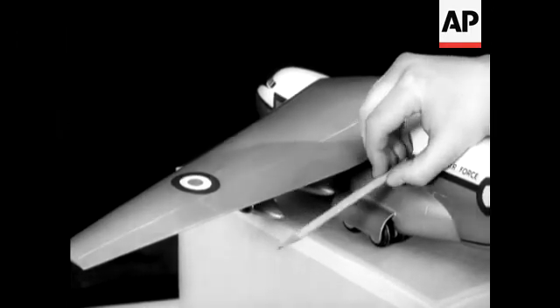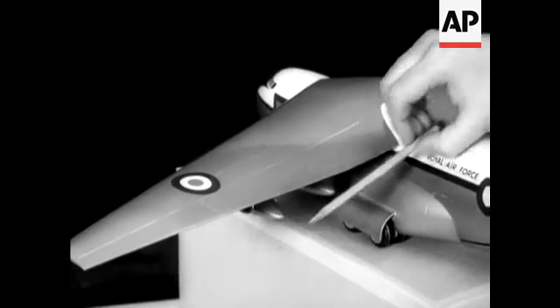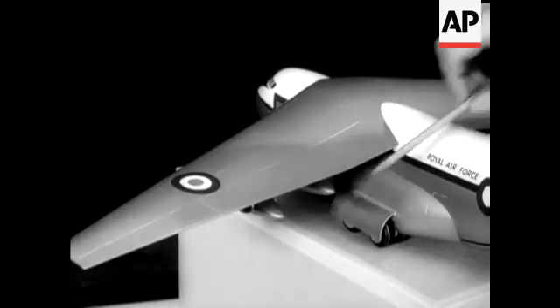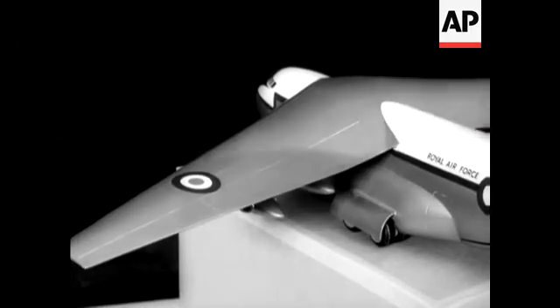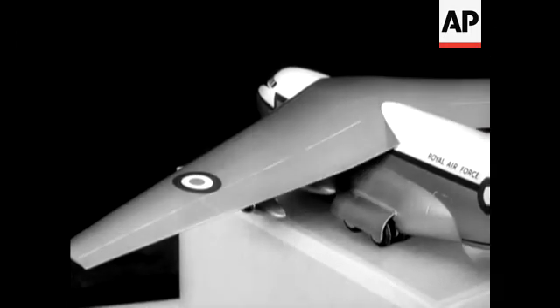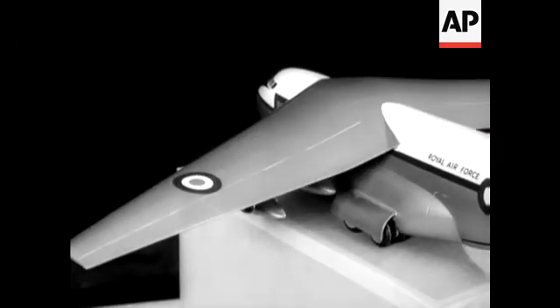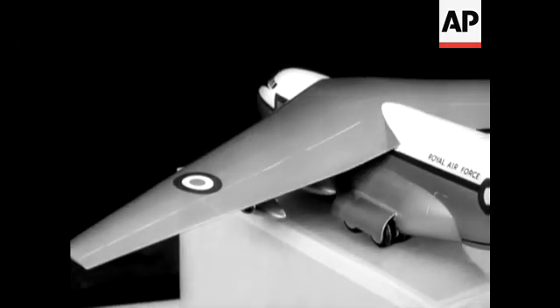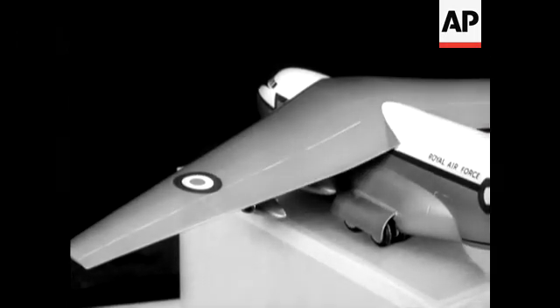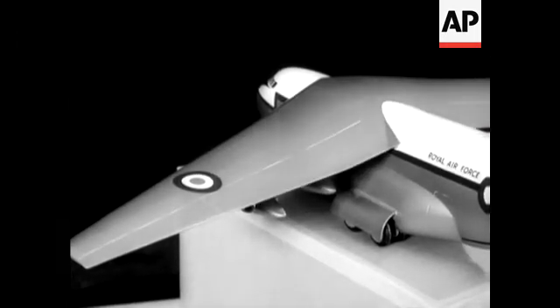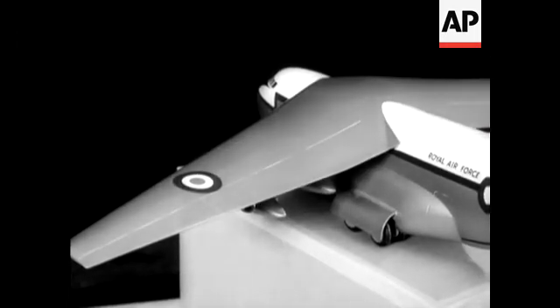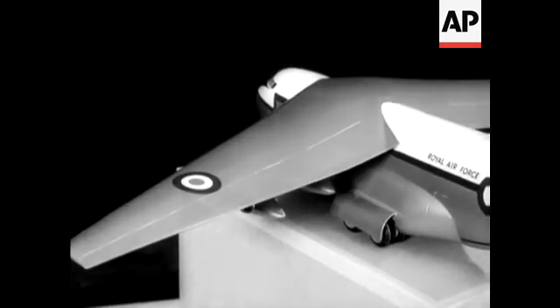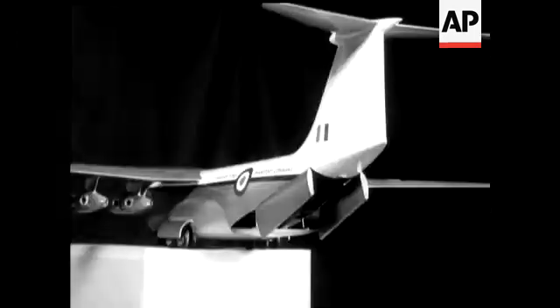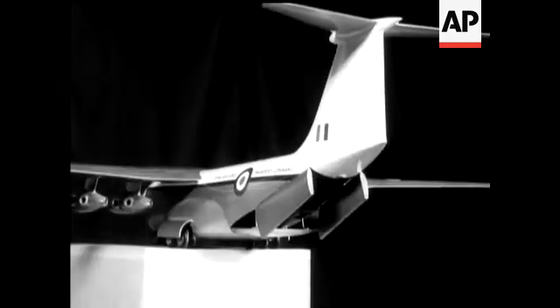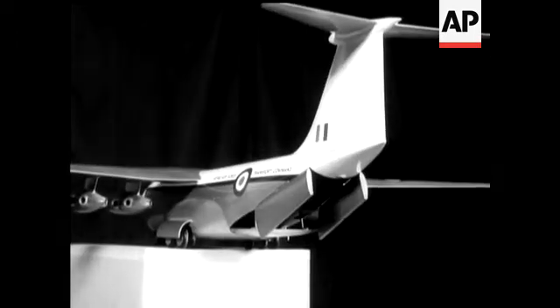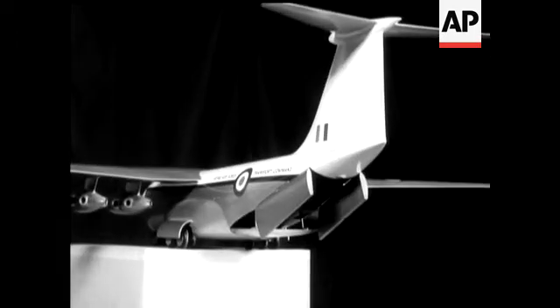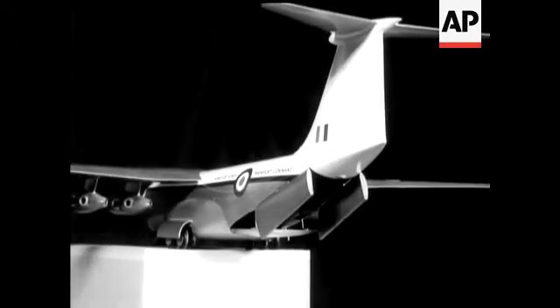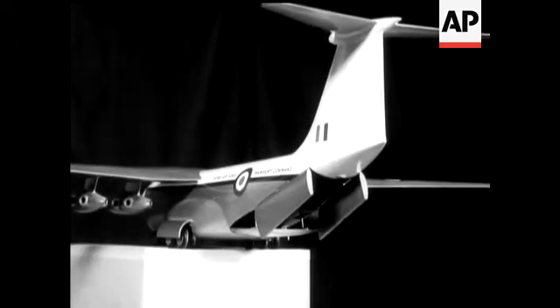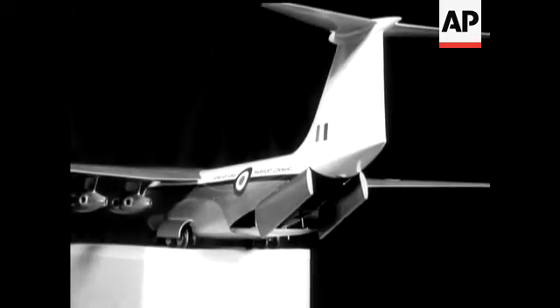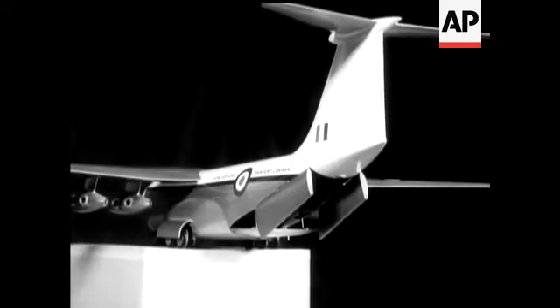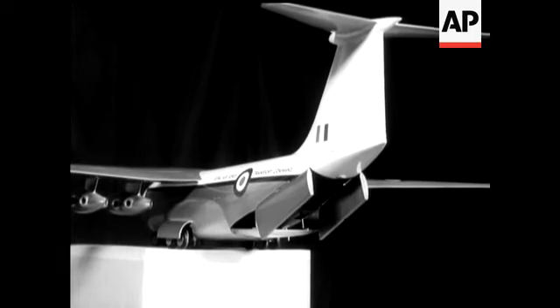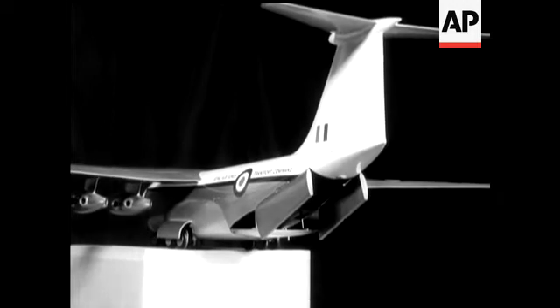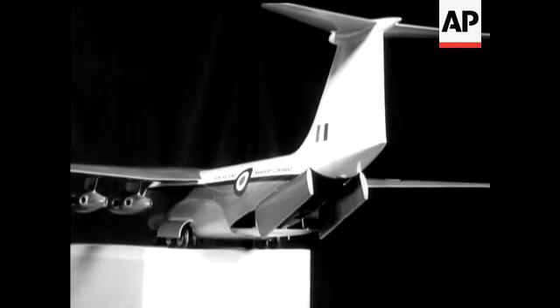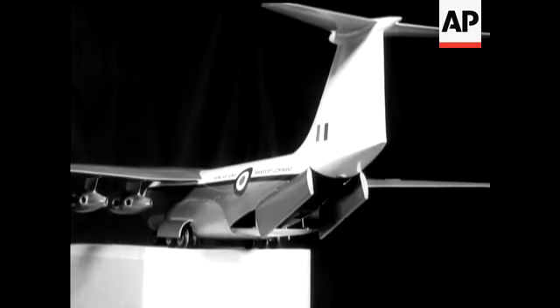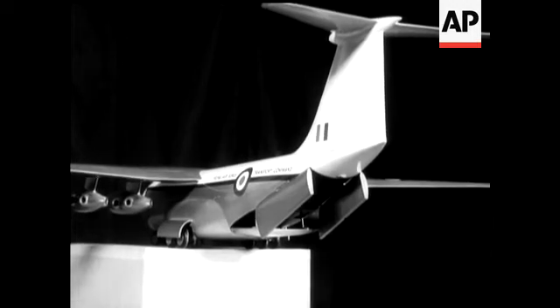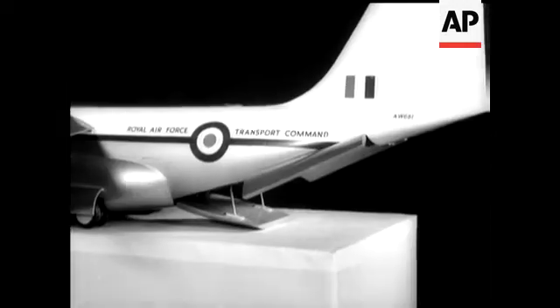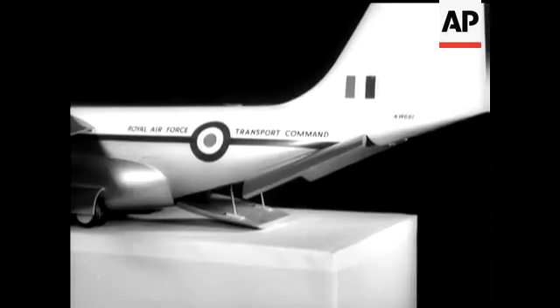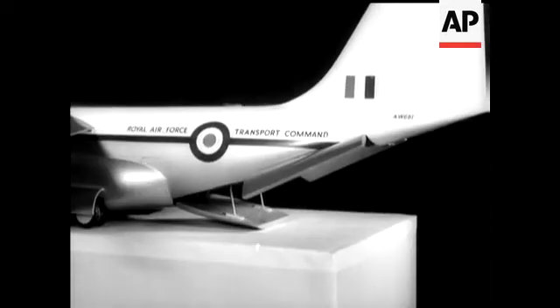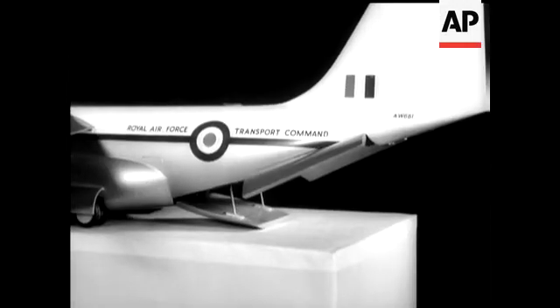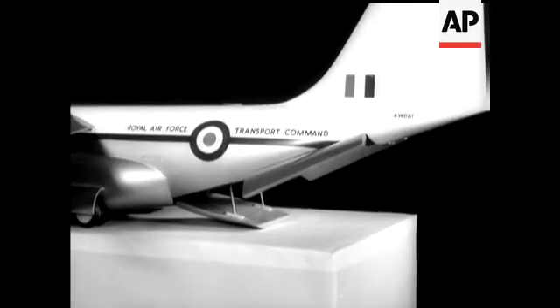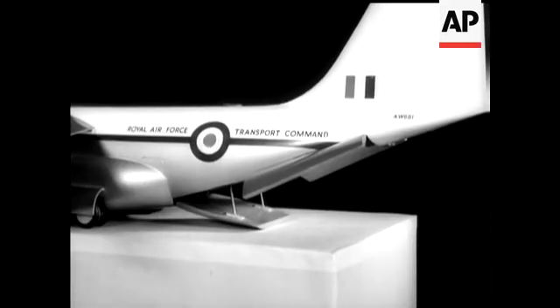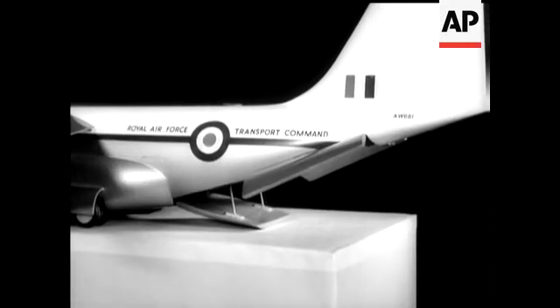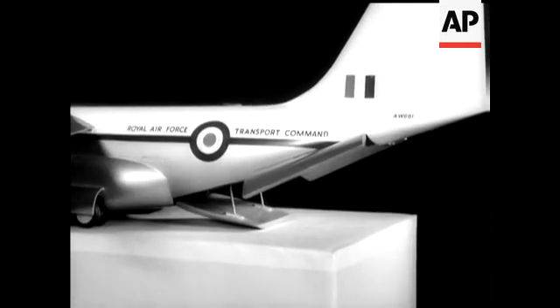The wide rear doors allow rapid embarkation for men and equipment, essential in a military transport plan.